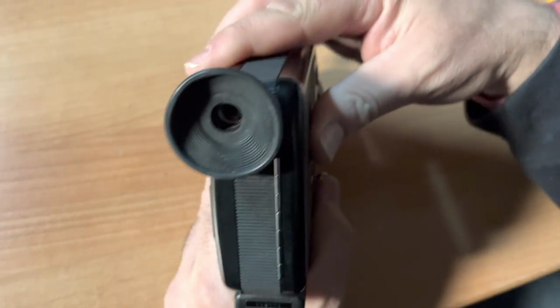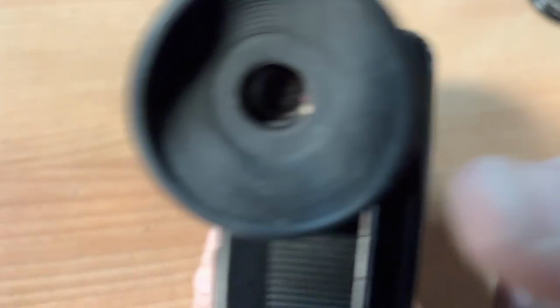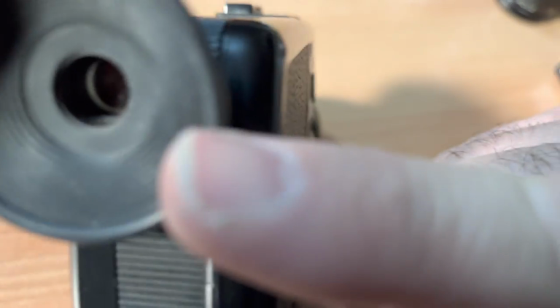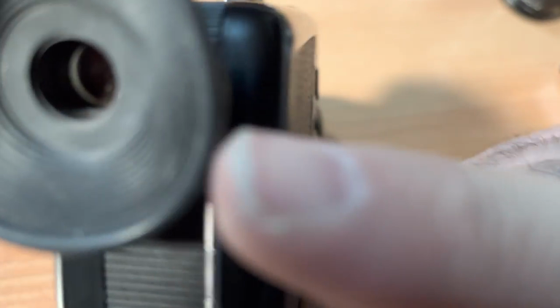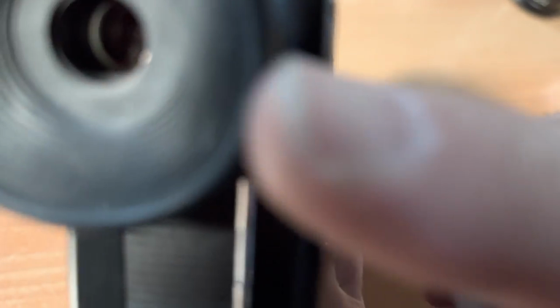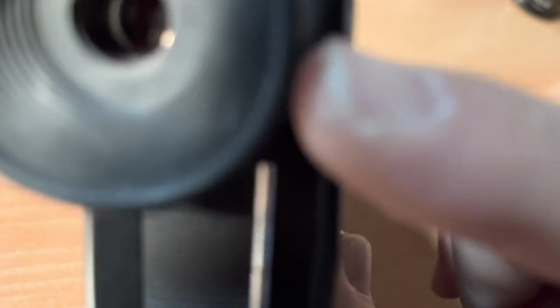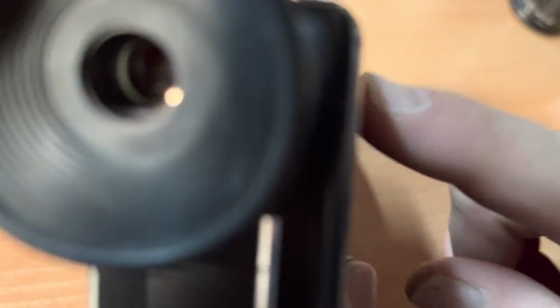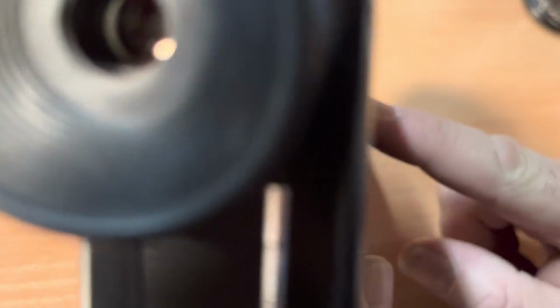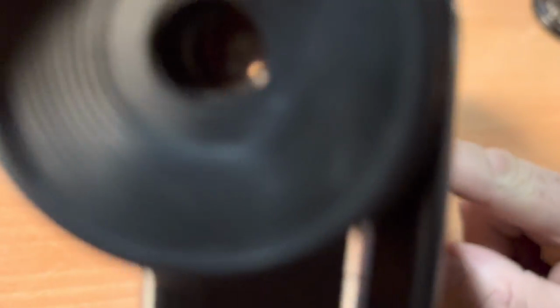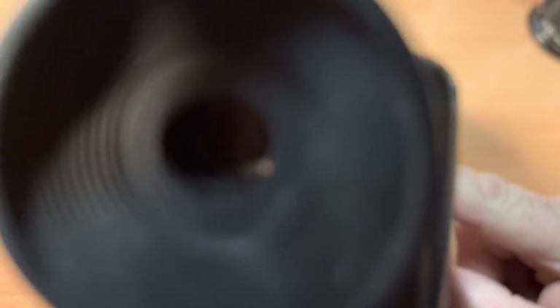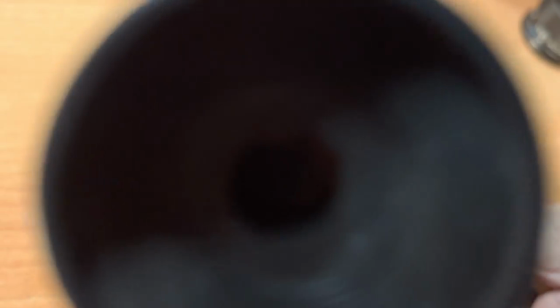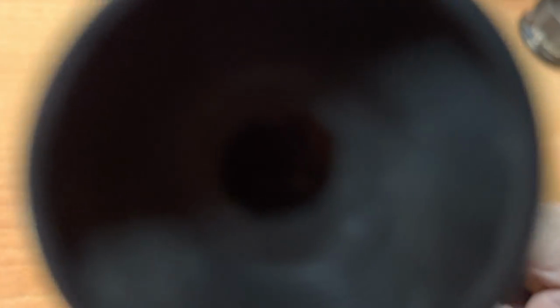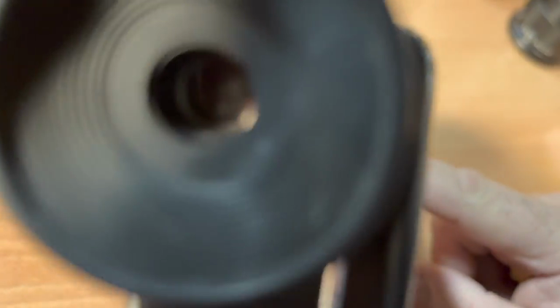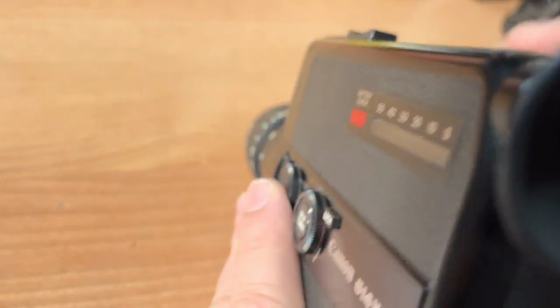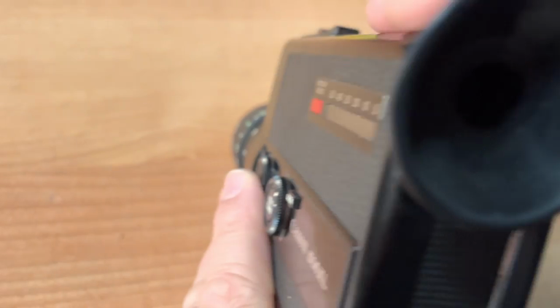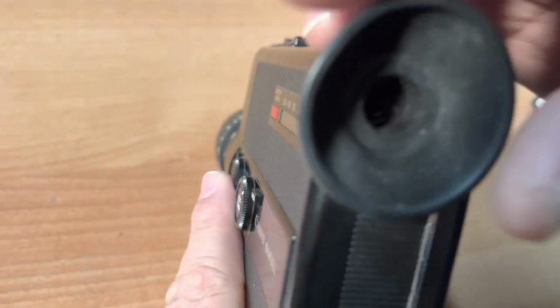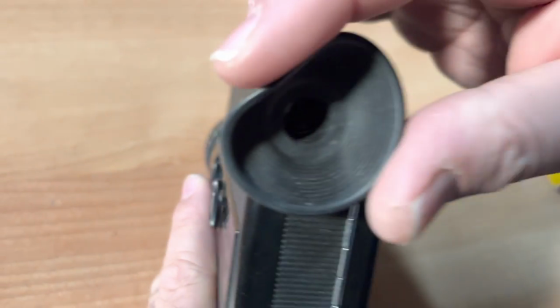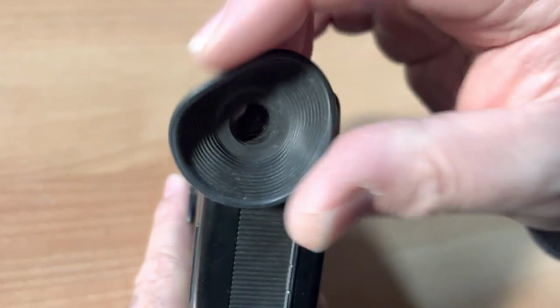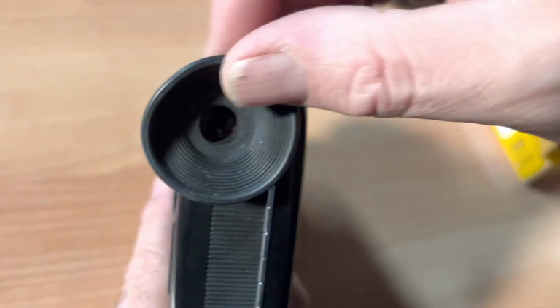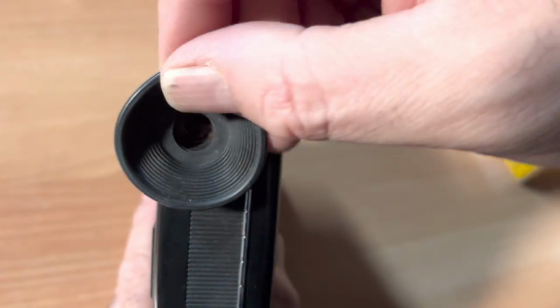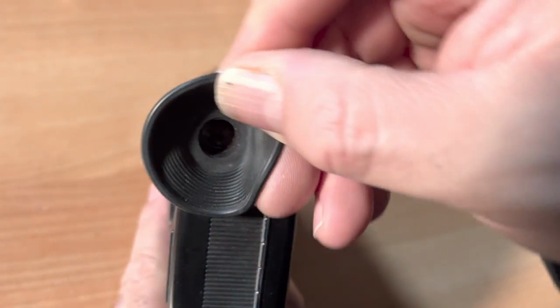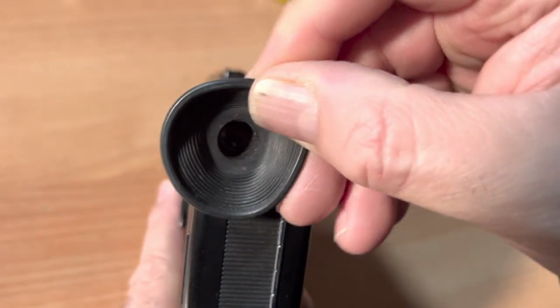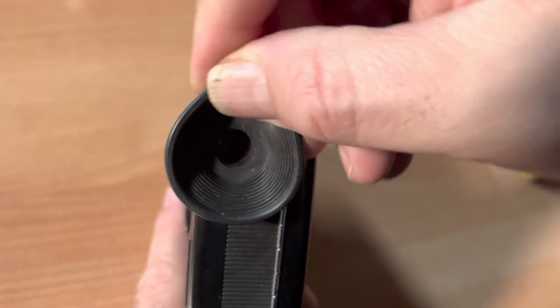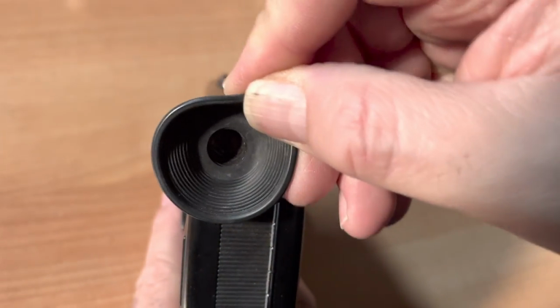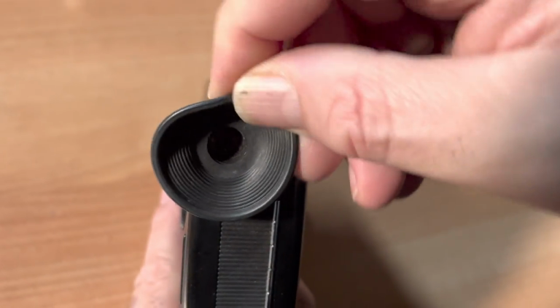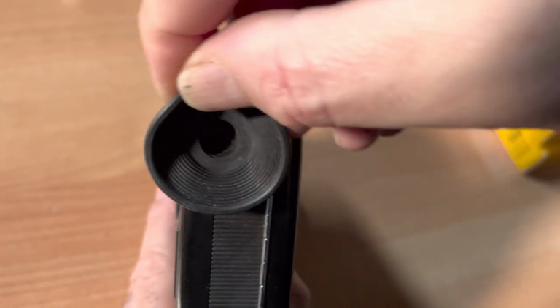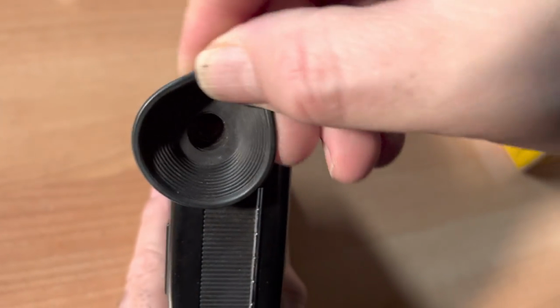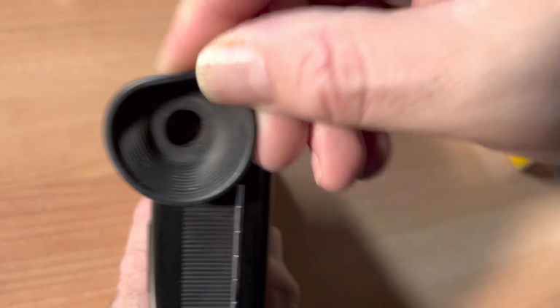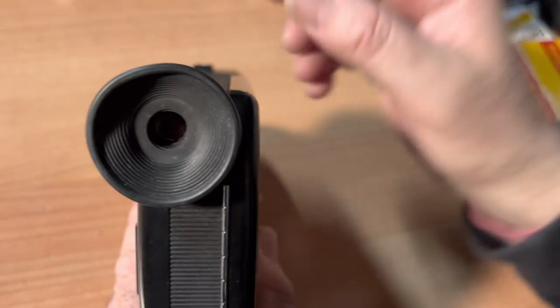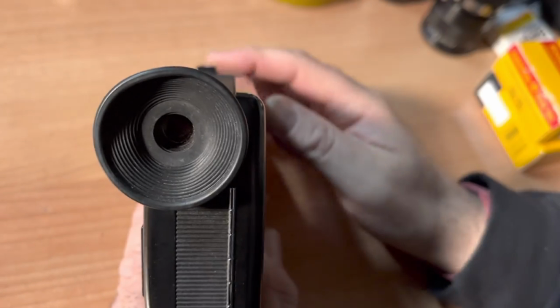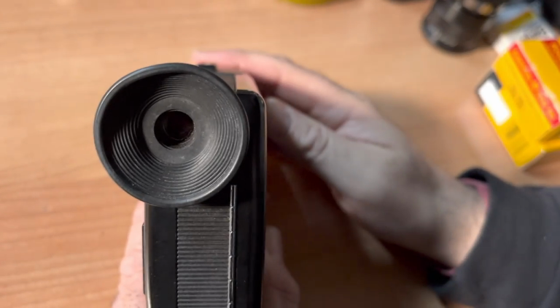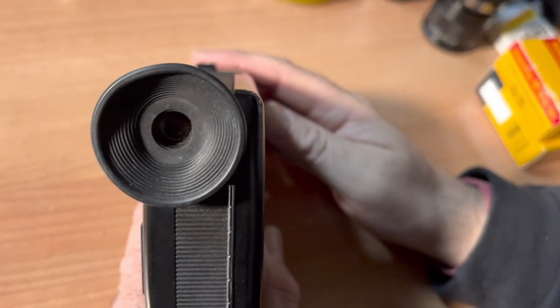Here's your eyepiece. You will be looking through your eyepiece through the lens of your camera, and there's a diopter. You turn this and you can adjust it to your eyesight.